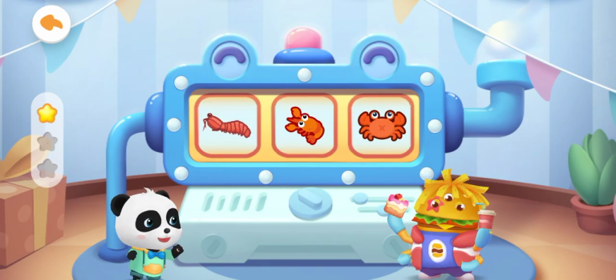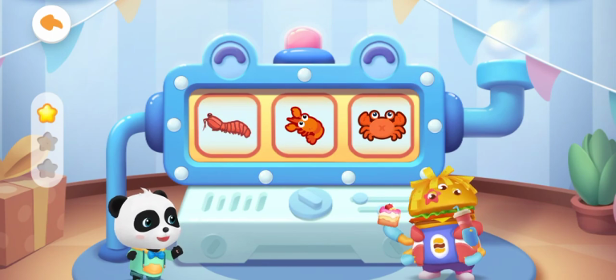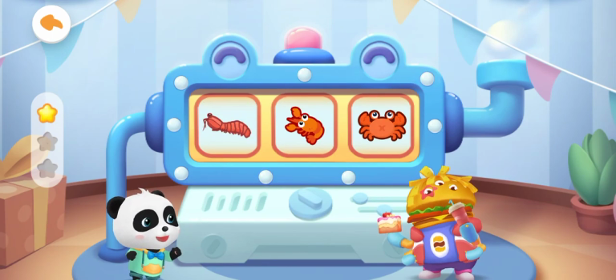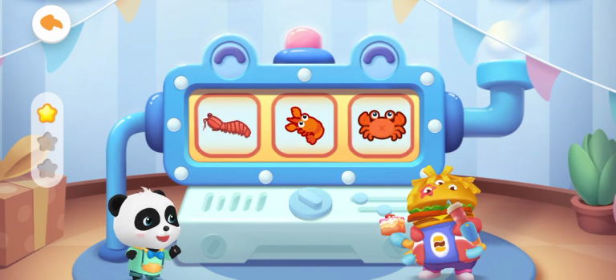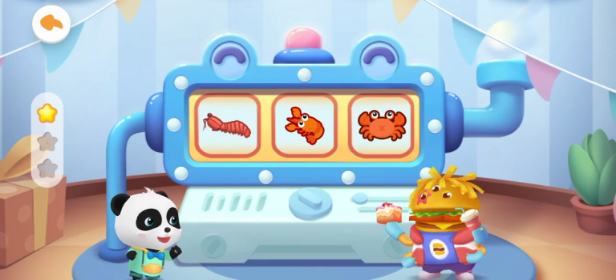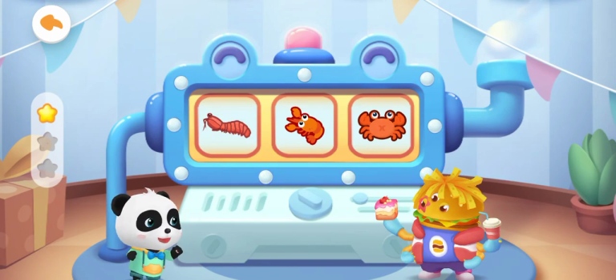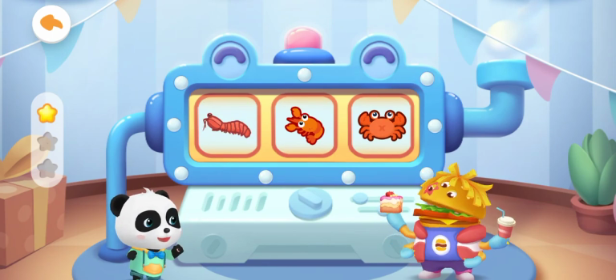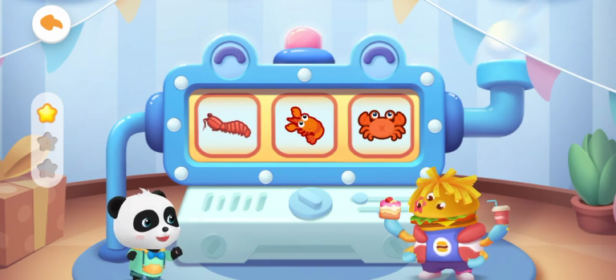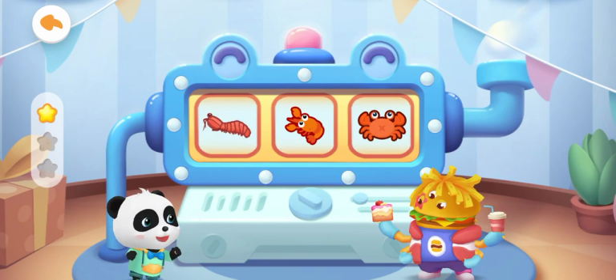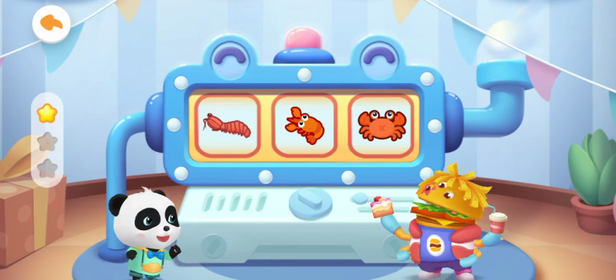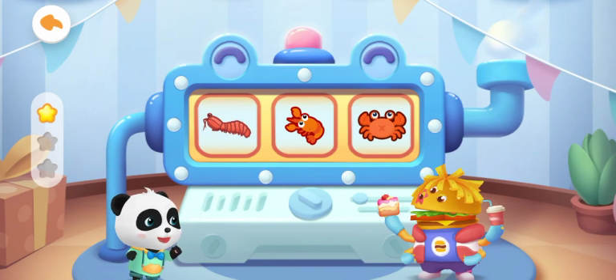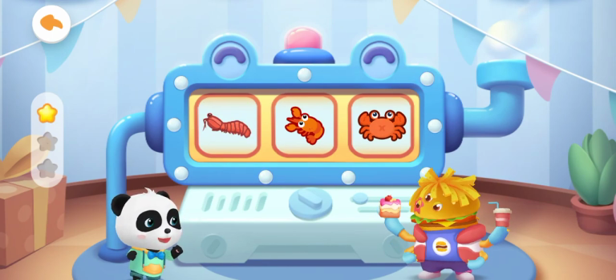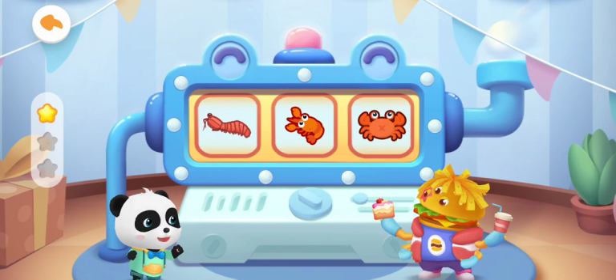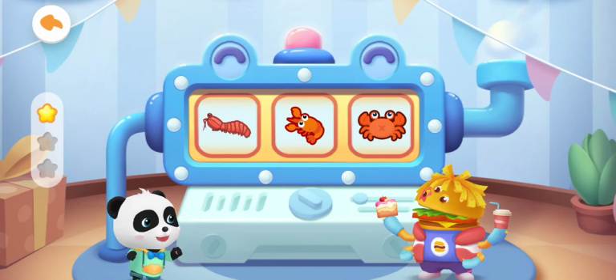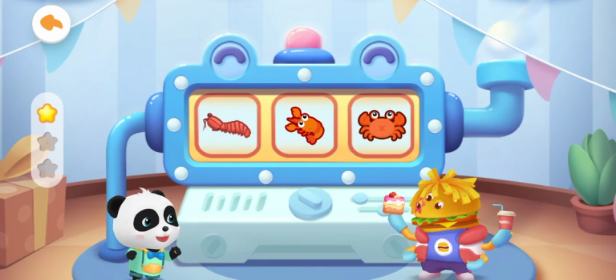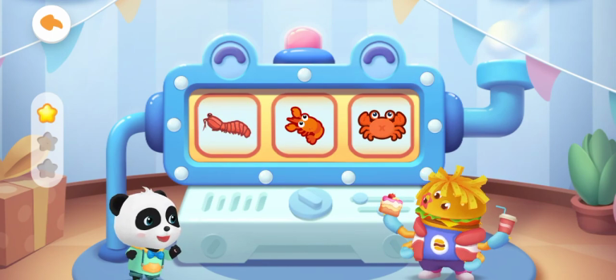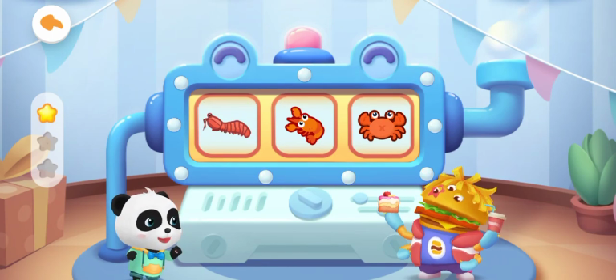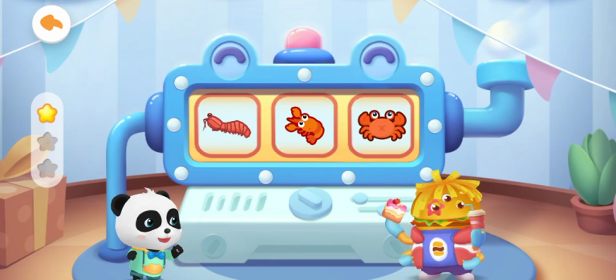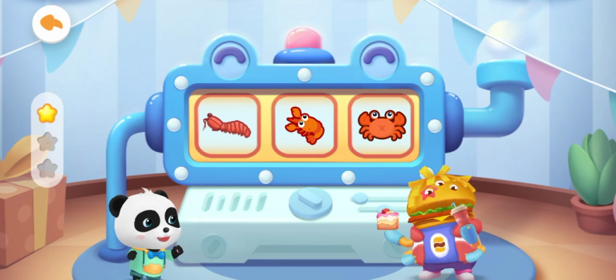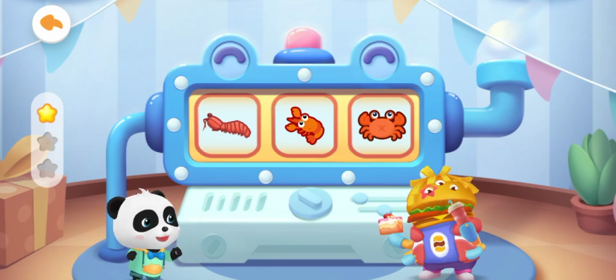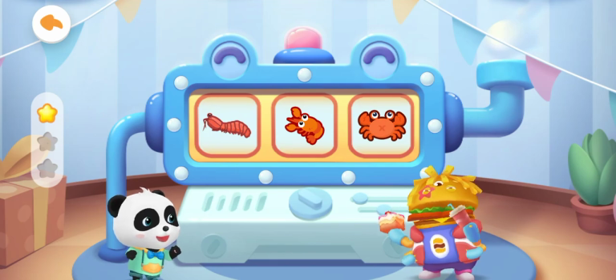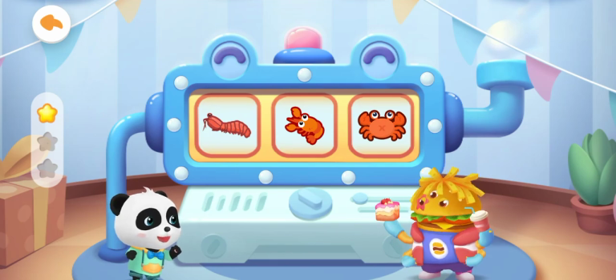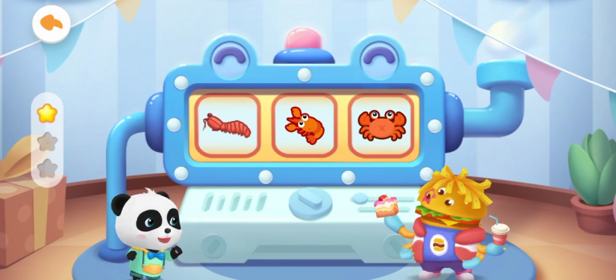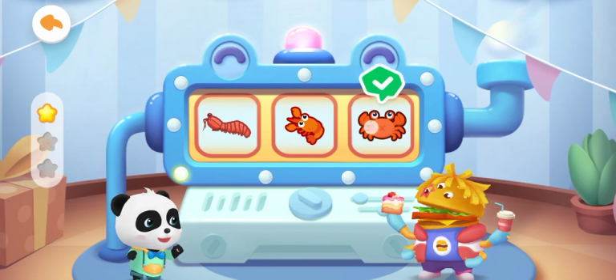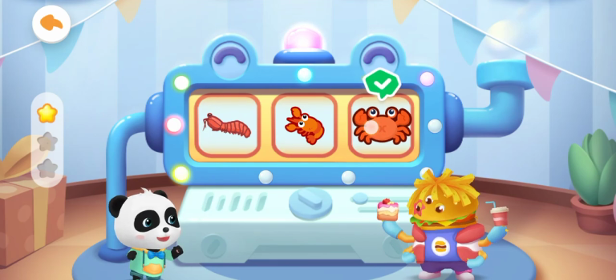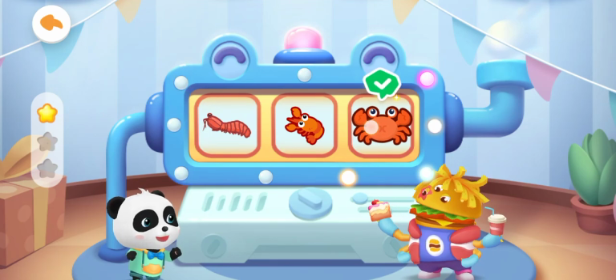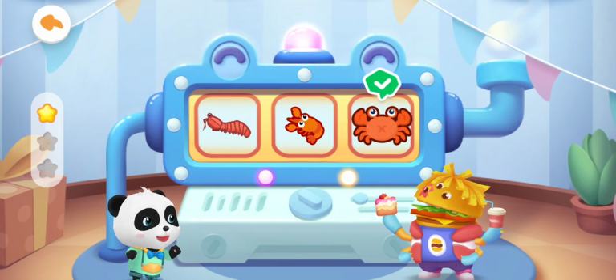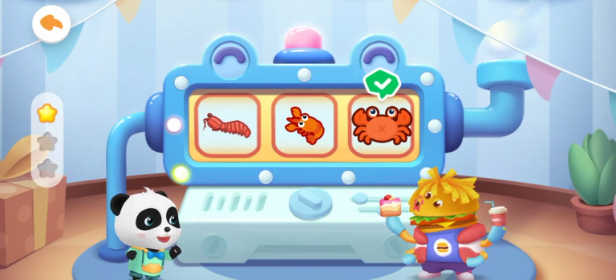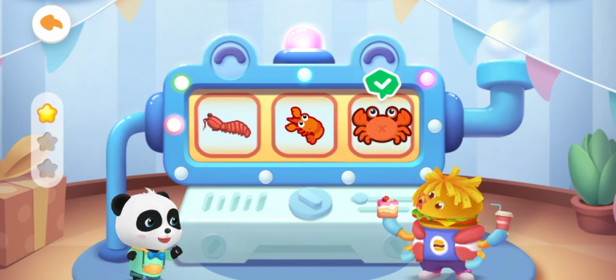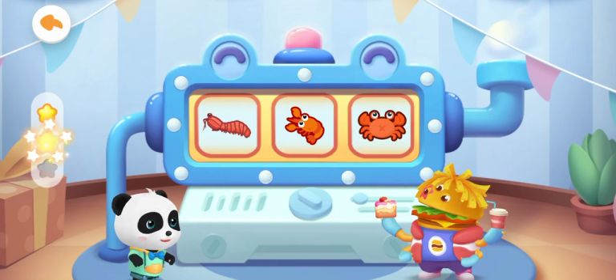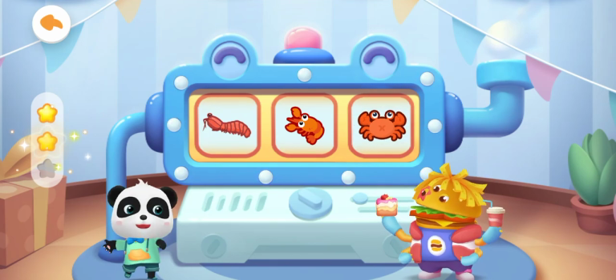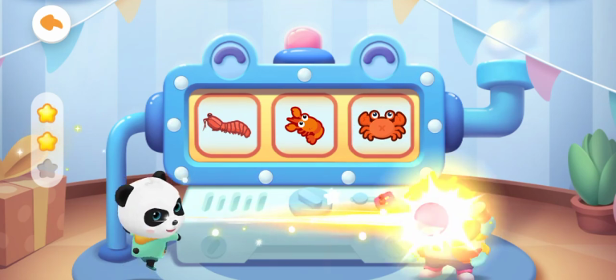Which of the following is a crab? That's fantastic!